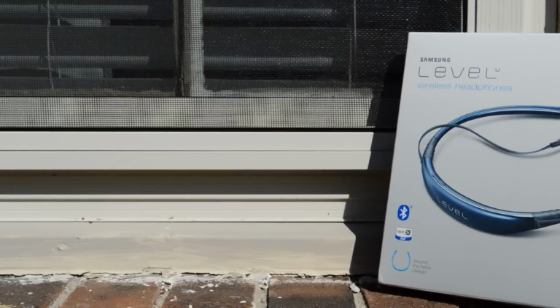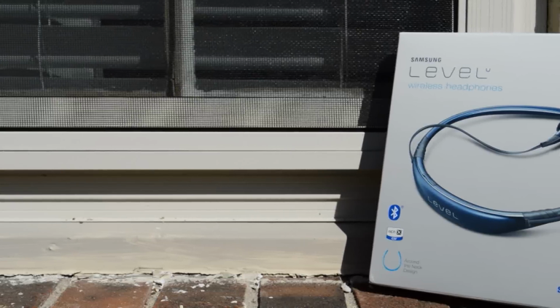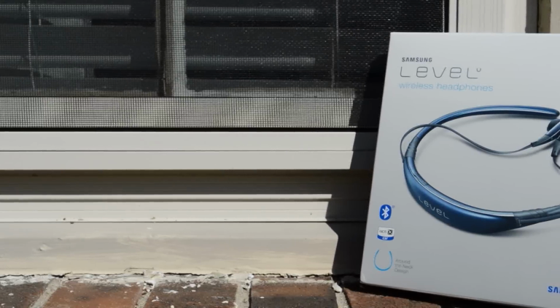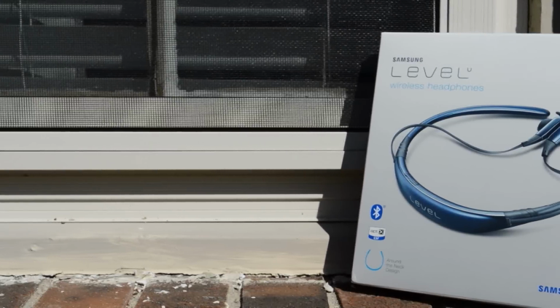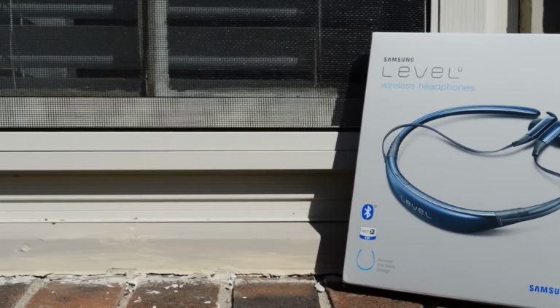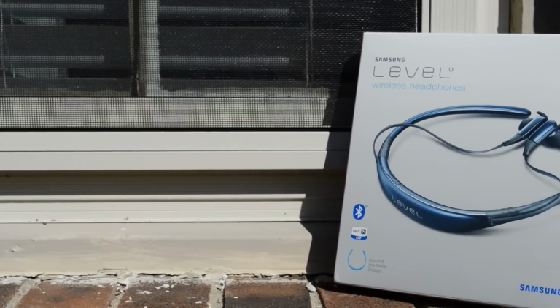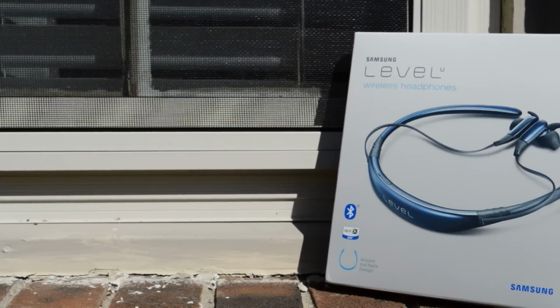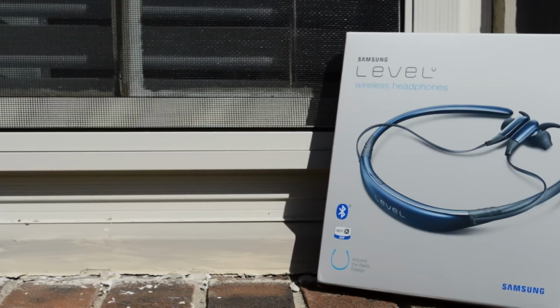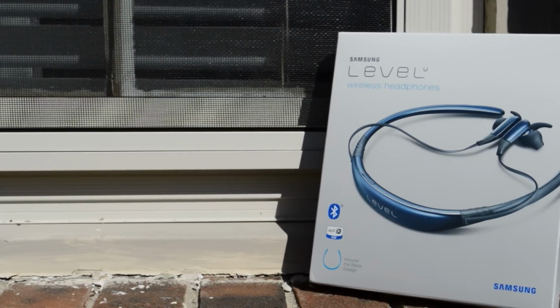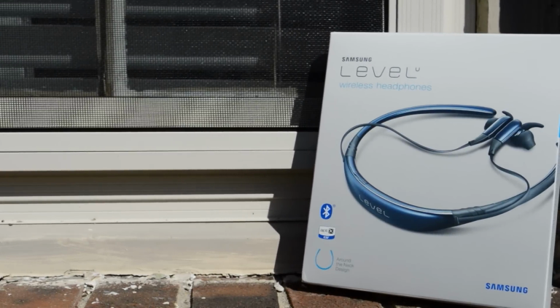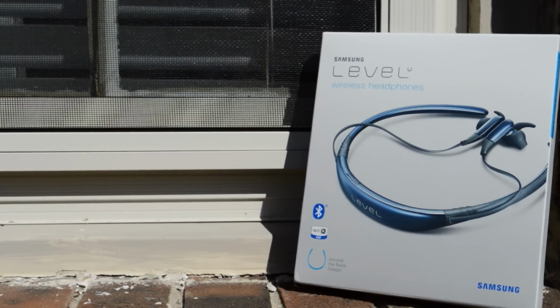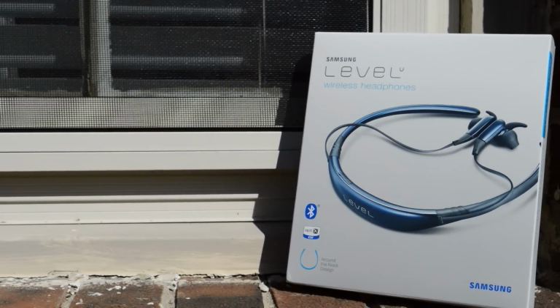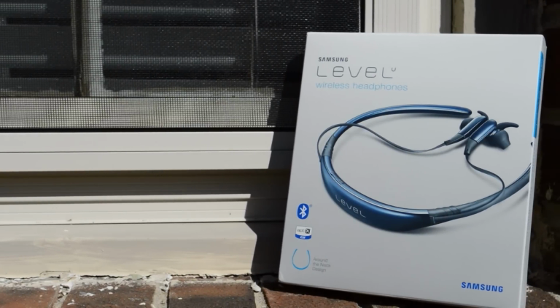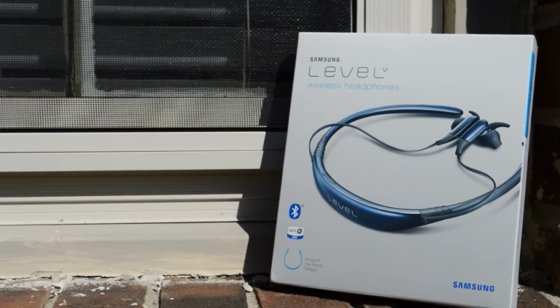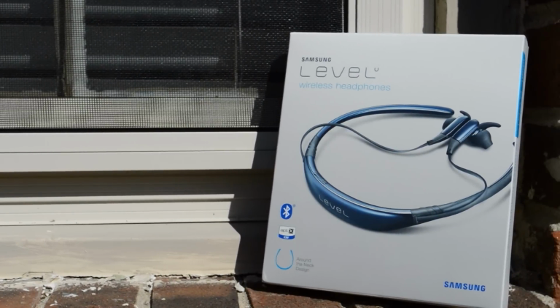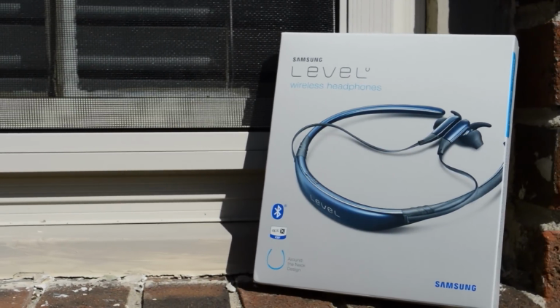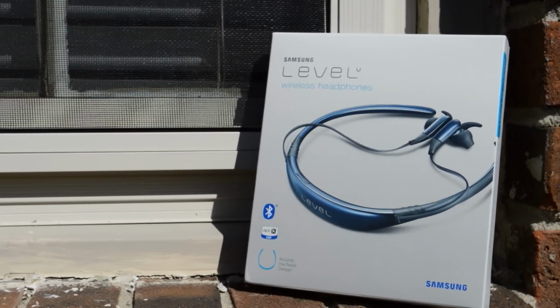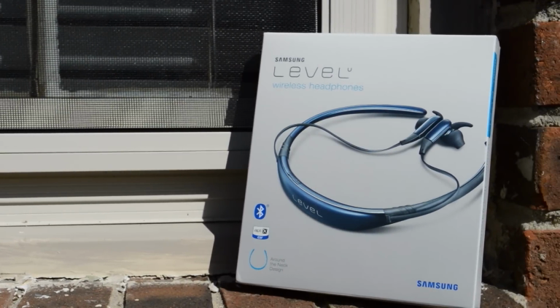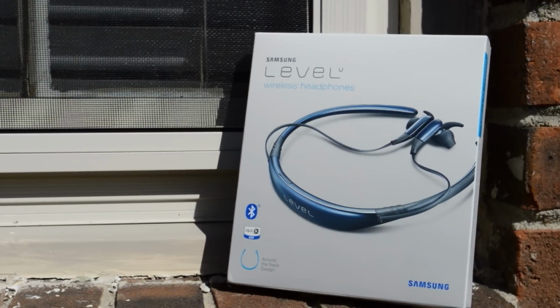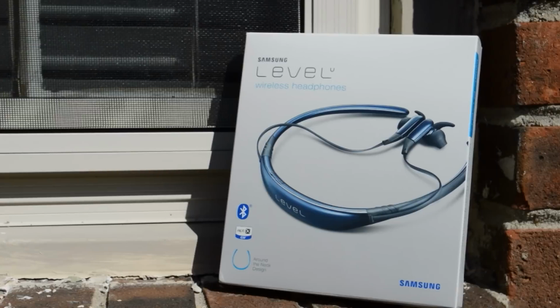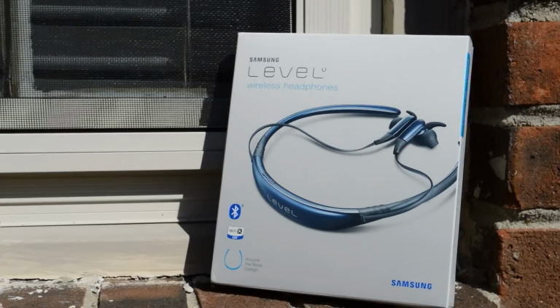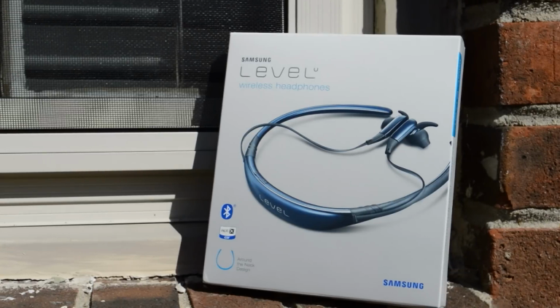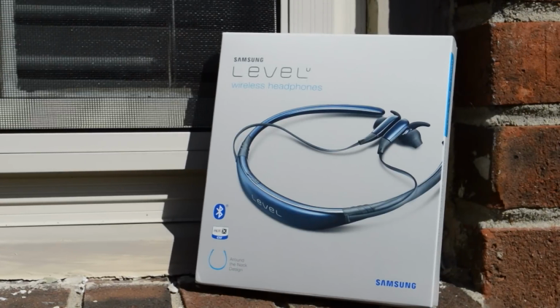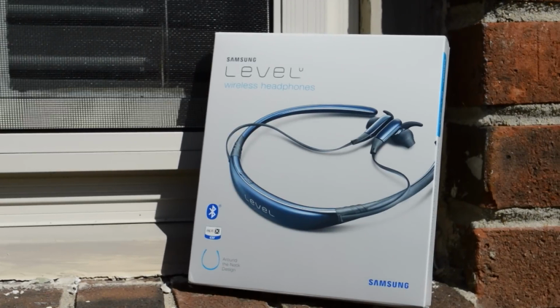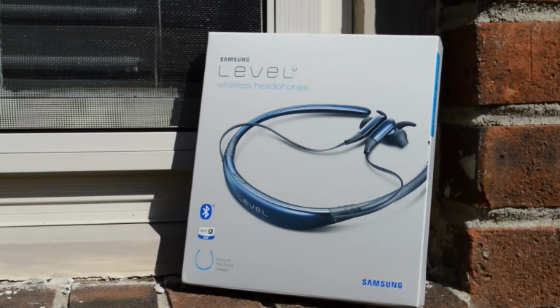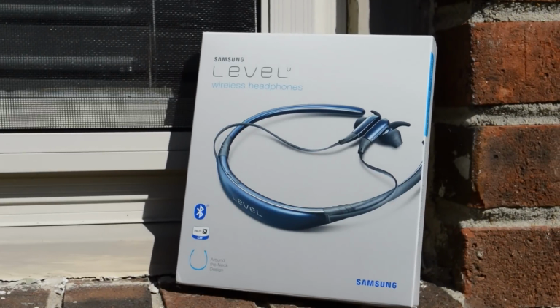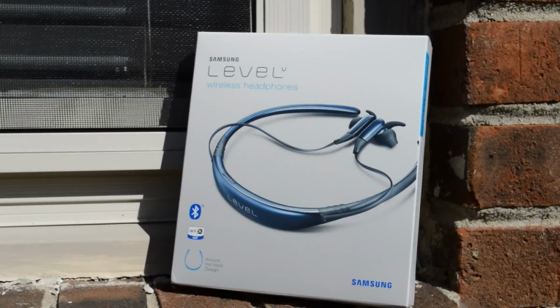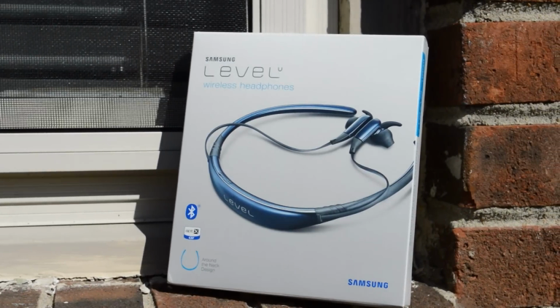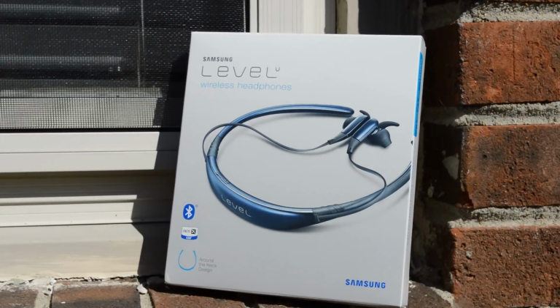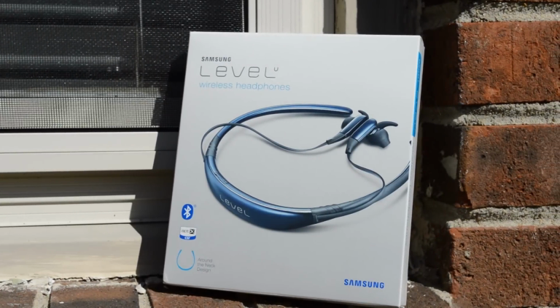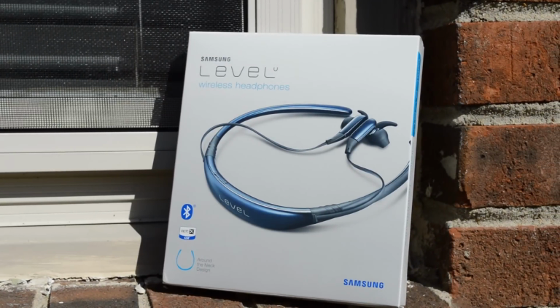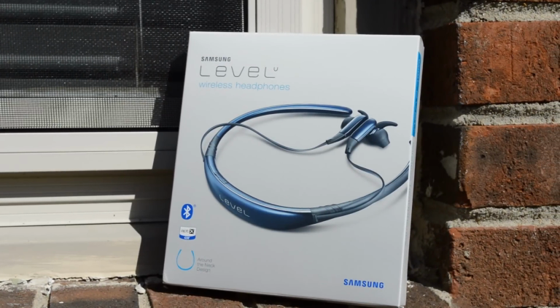What's up guys? MextechGuy here. Today I want to talk about a product that I recently got — the Samsung Level U Headphones.